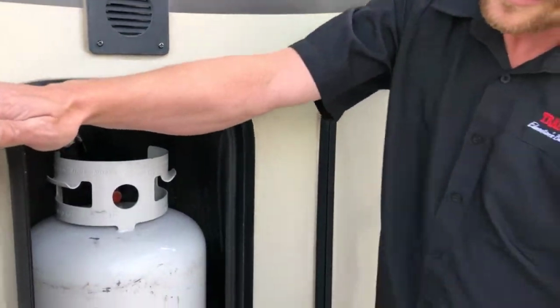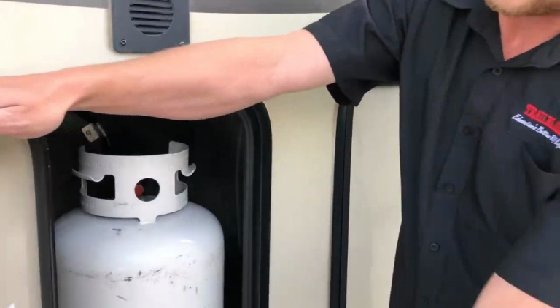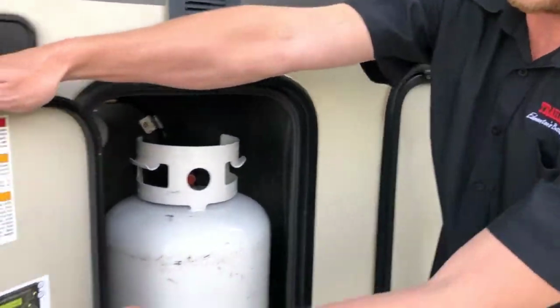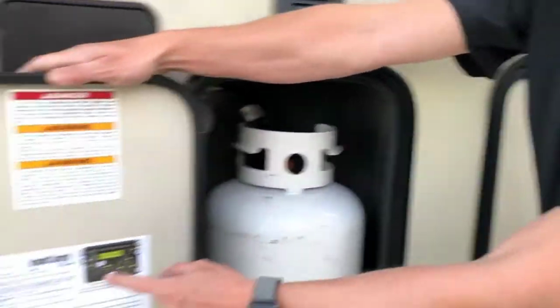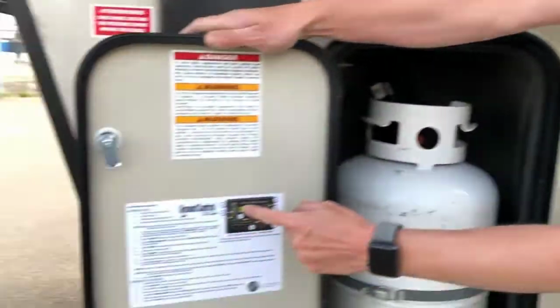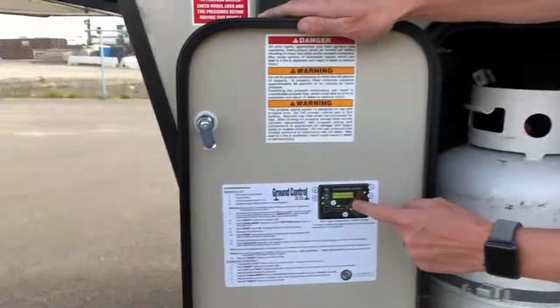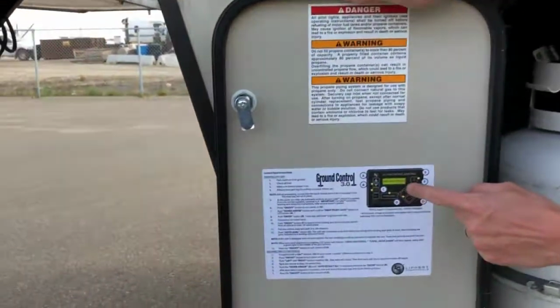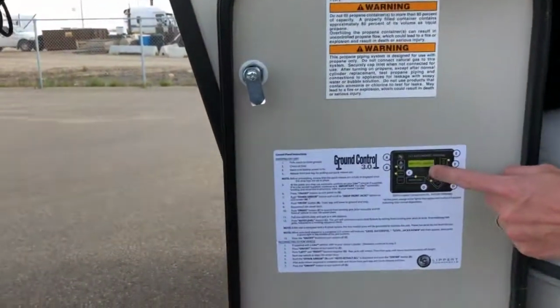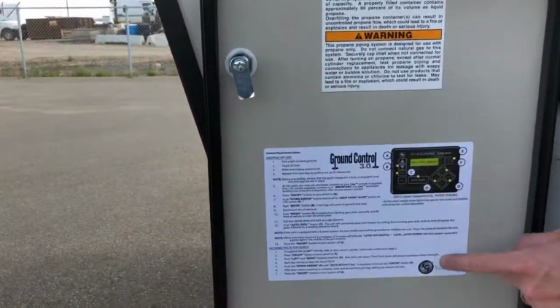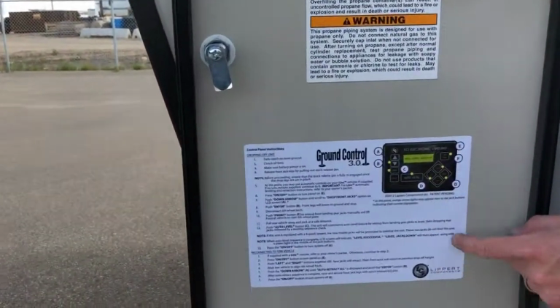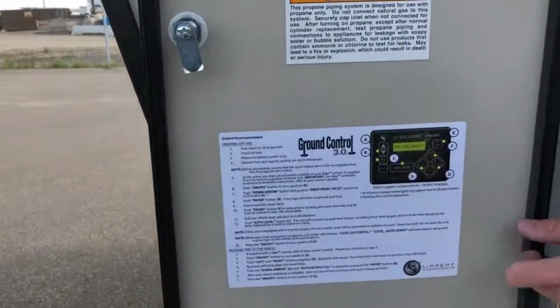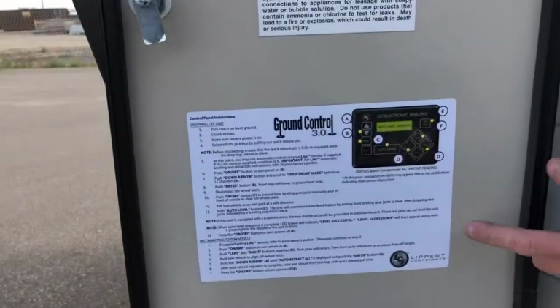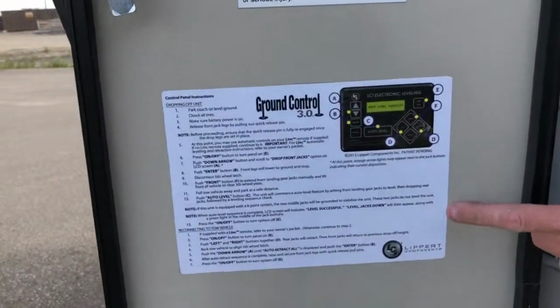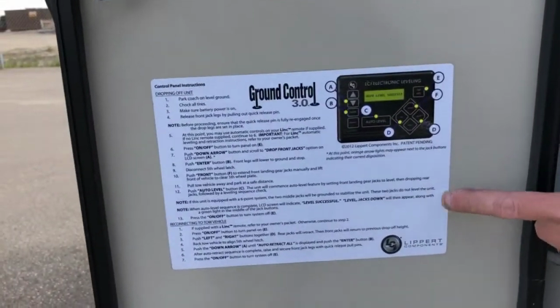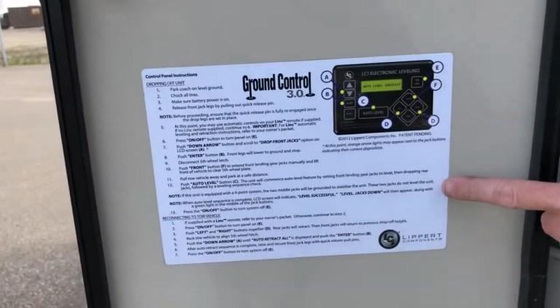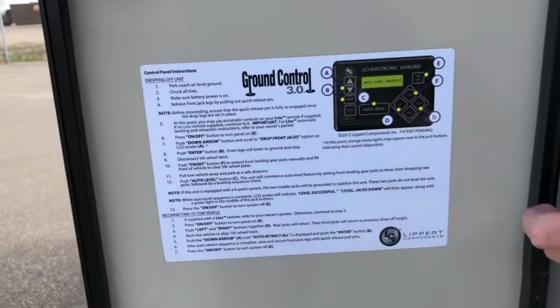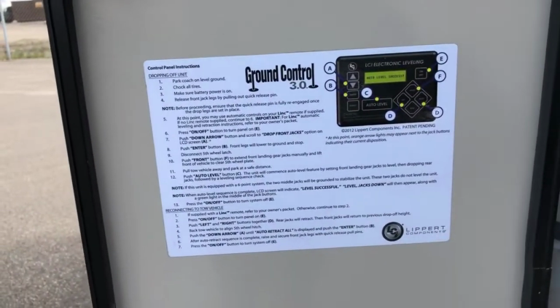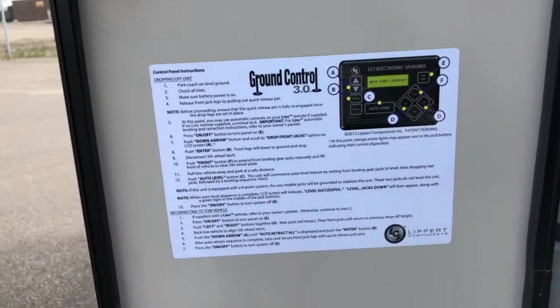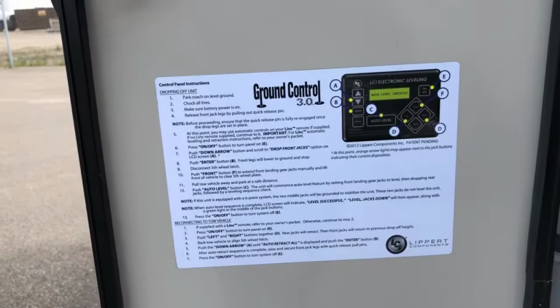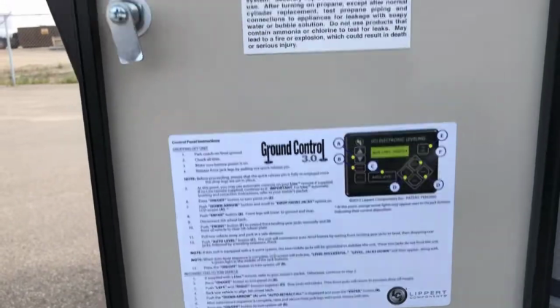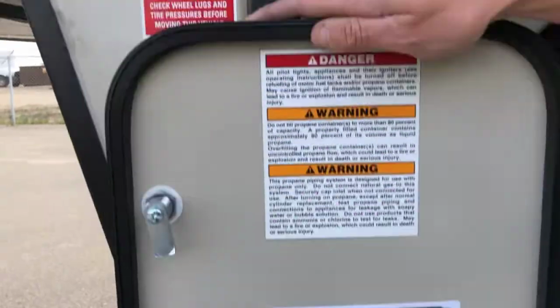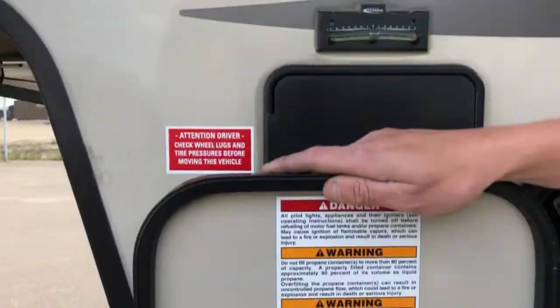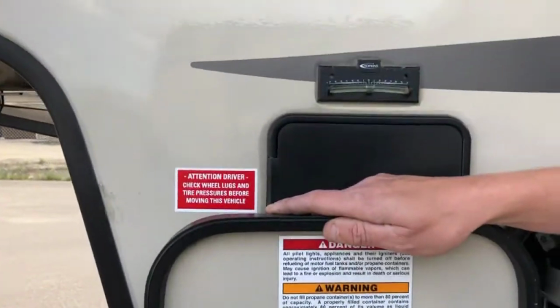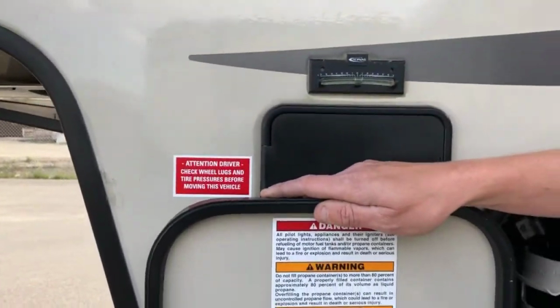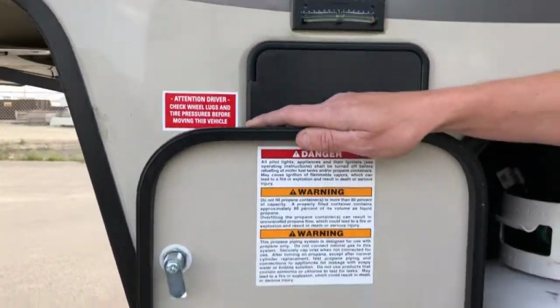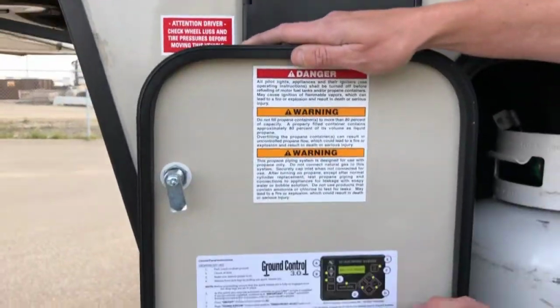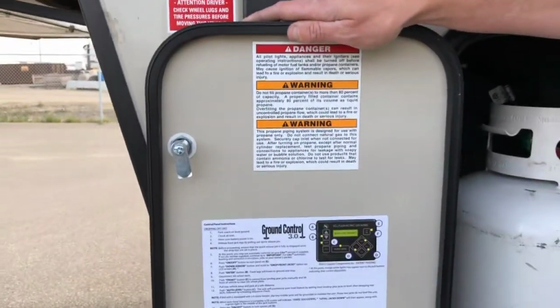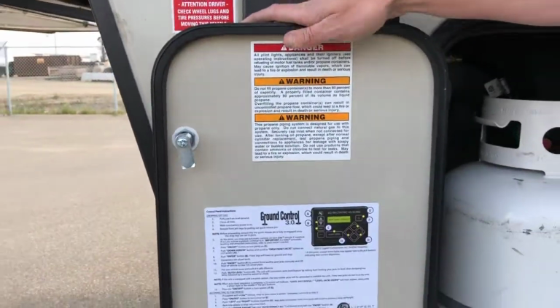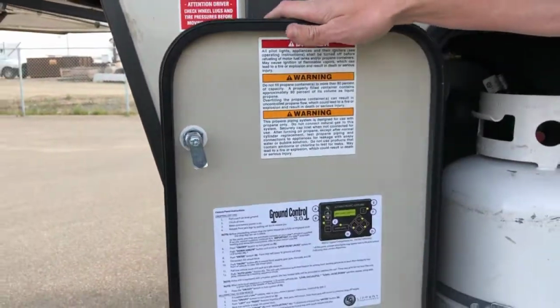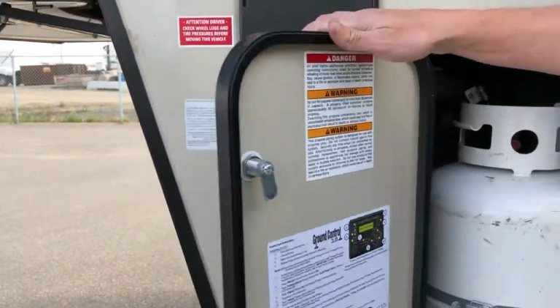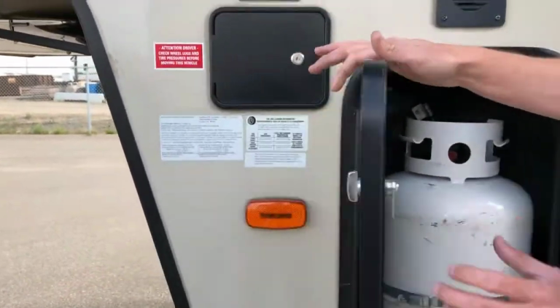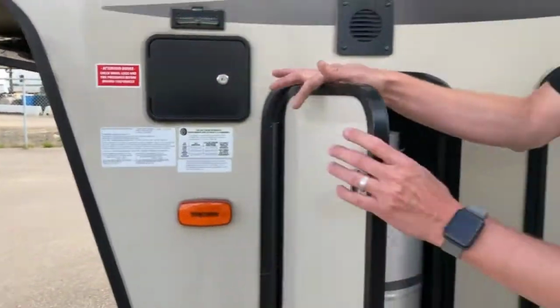You also have a little cheat sheet for your automatic leveling system here — a little instruction manual.